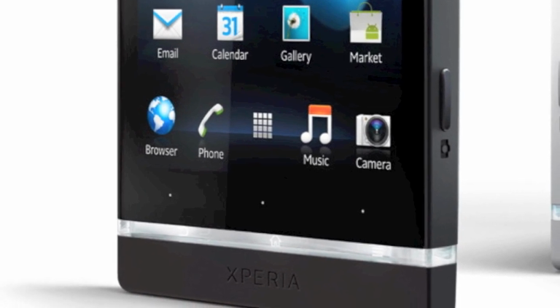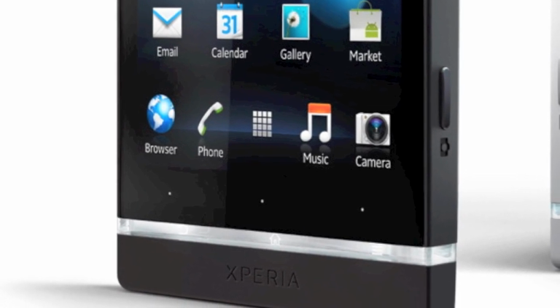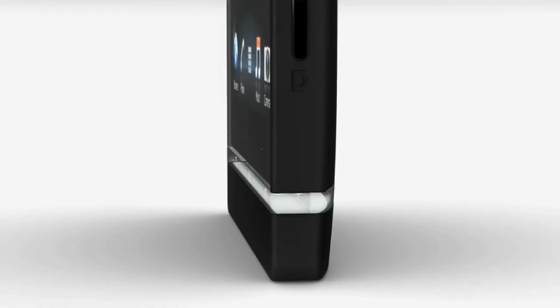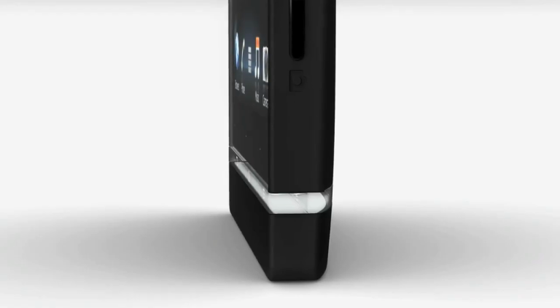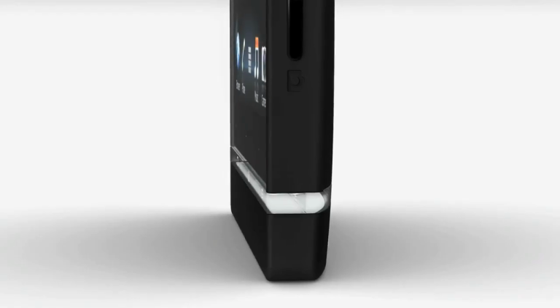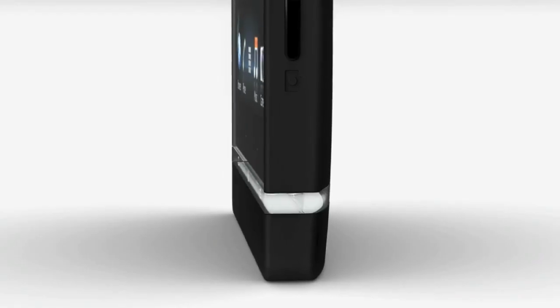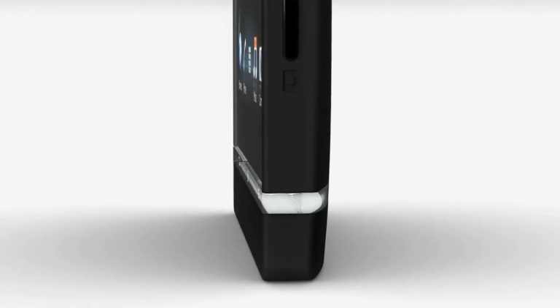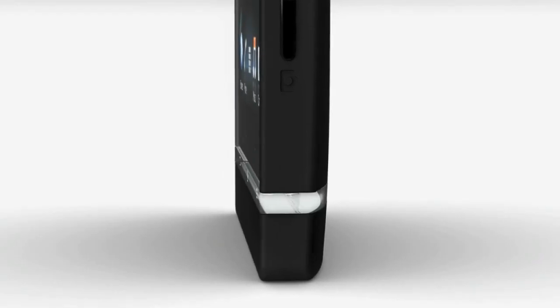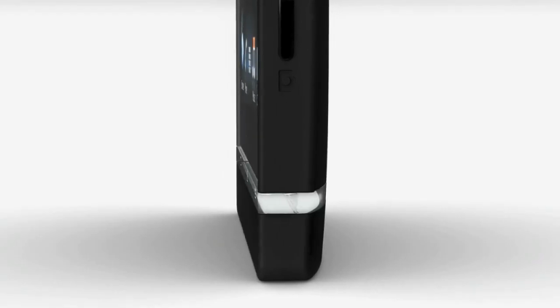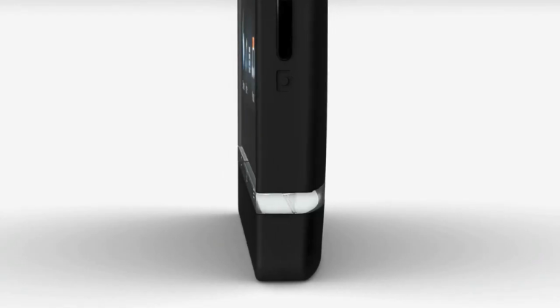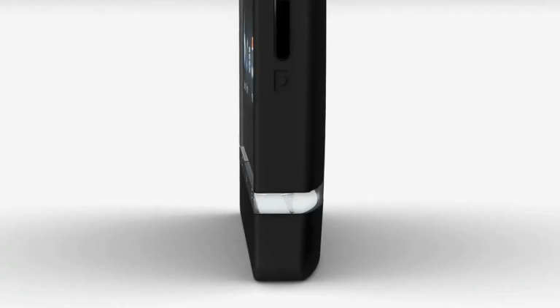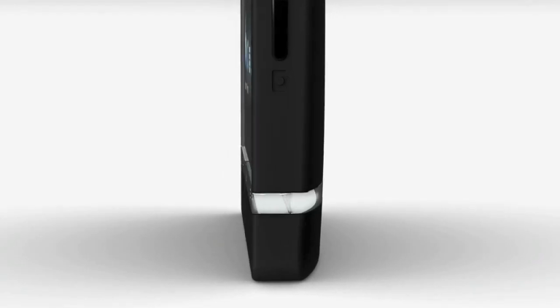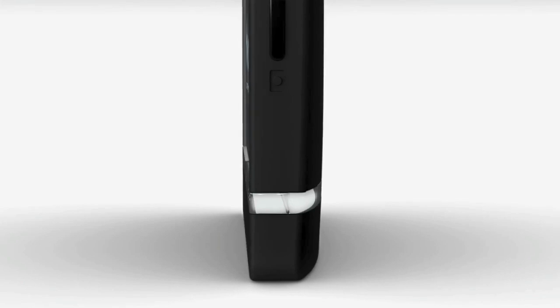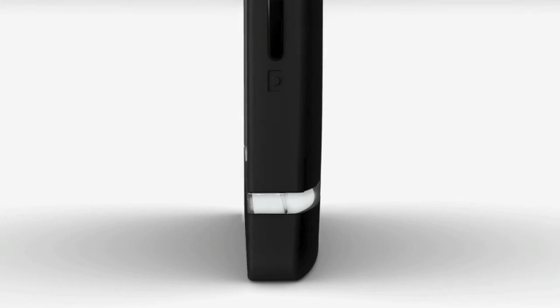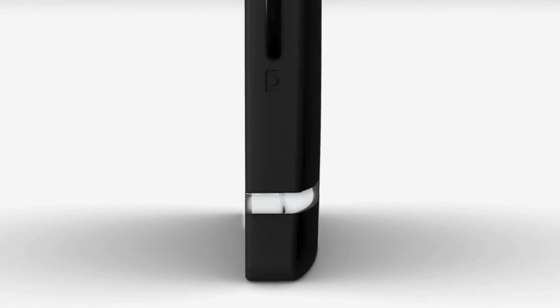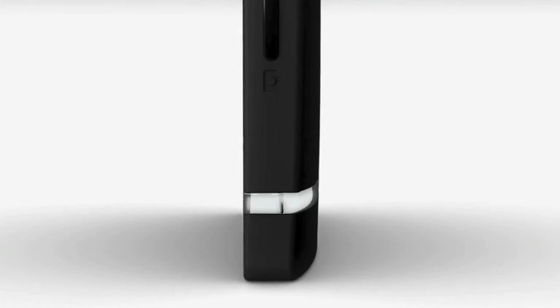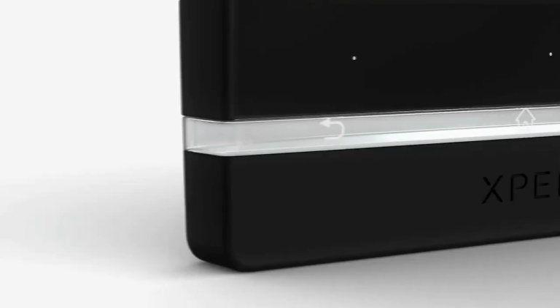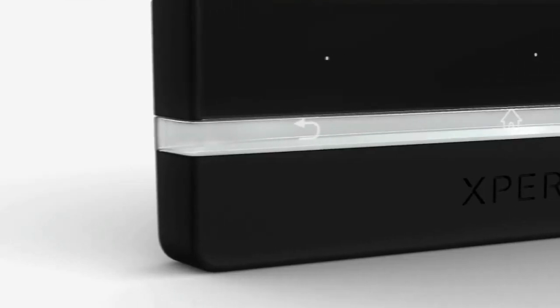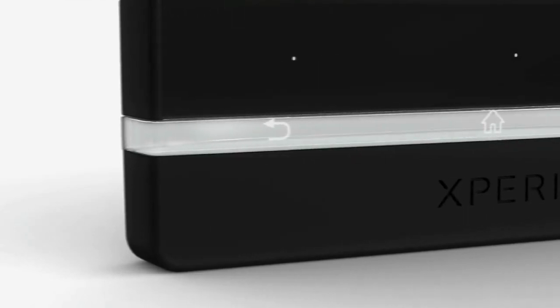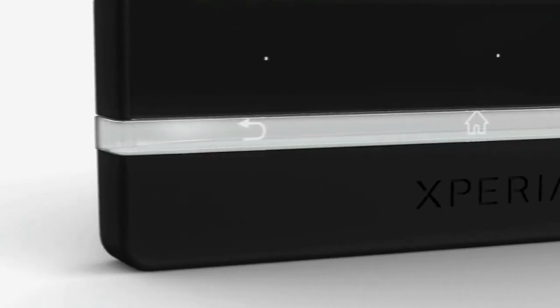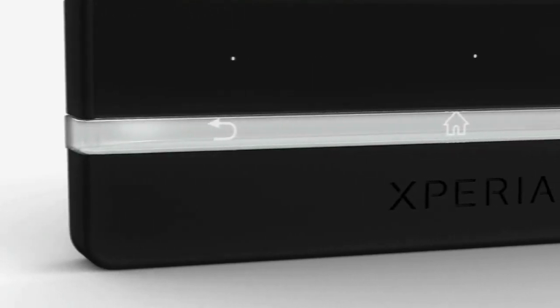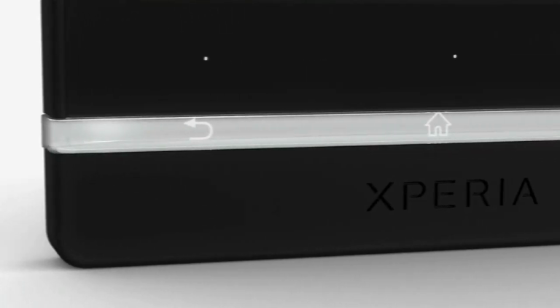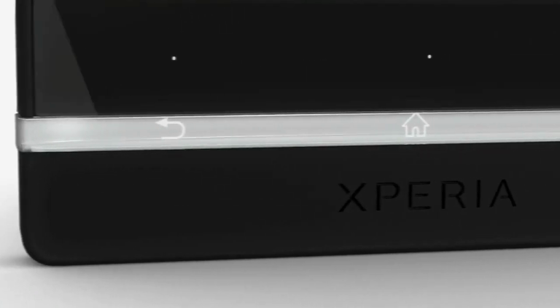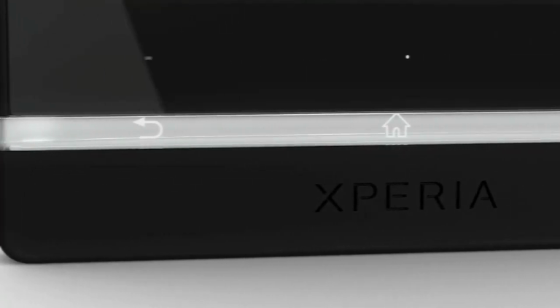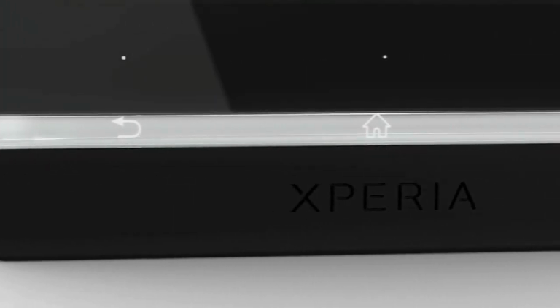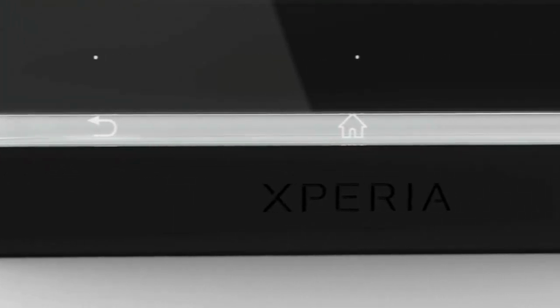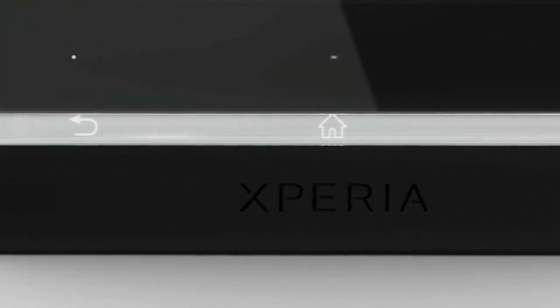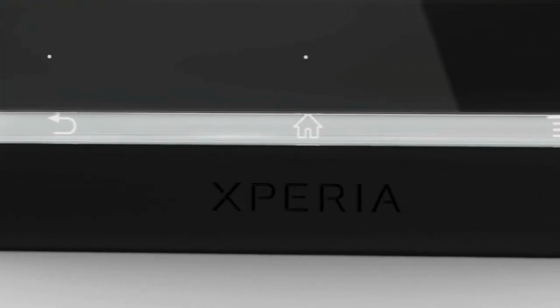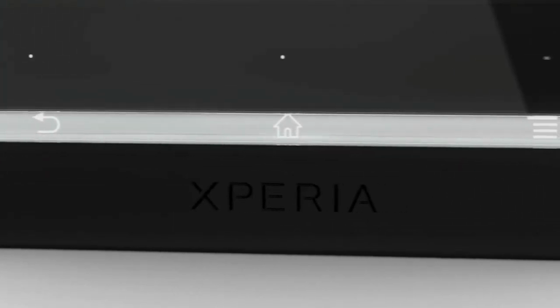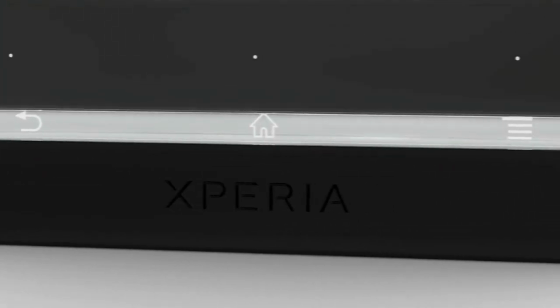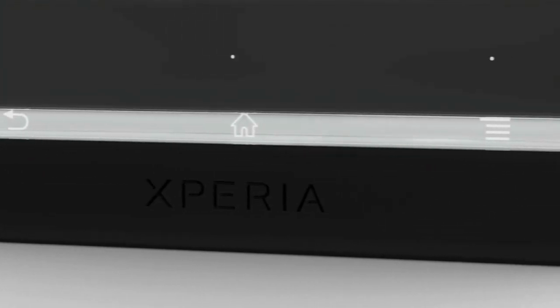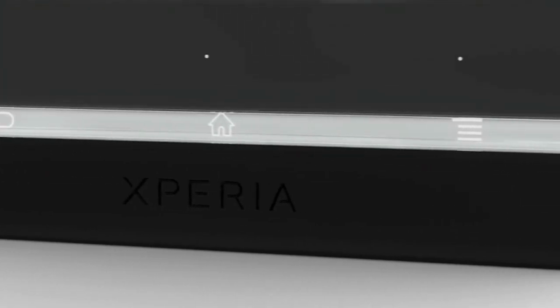There's a weird illuminated antenna strip on the phone's front, plus separate icons and touch spots for those icons. Unusual.